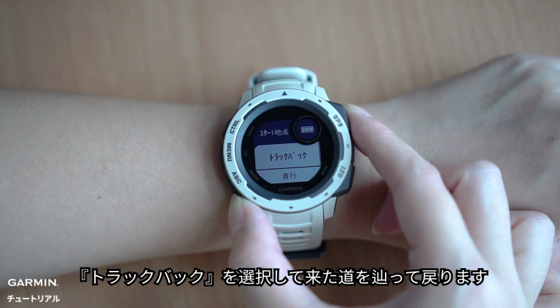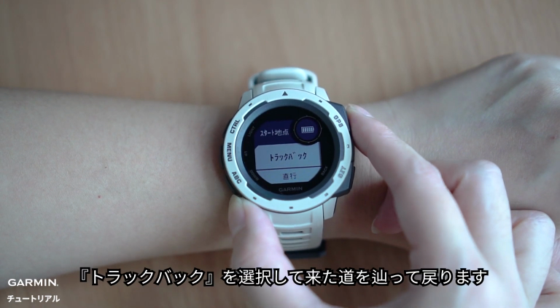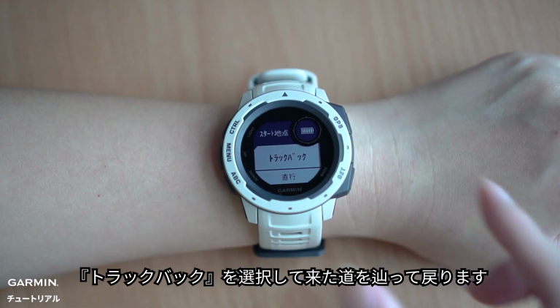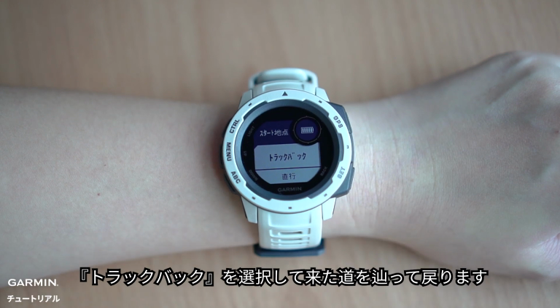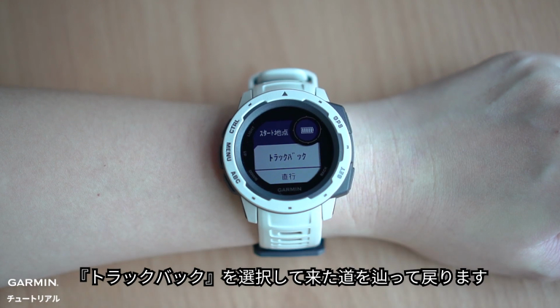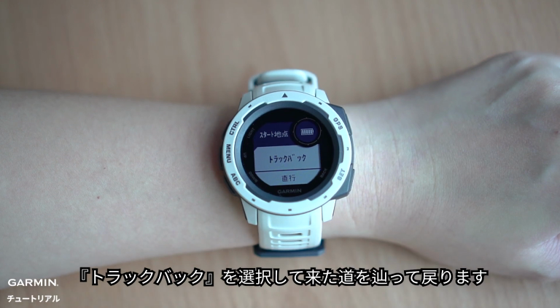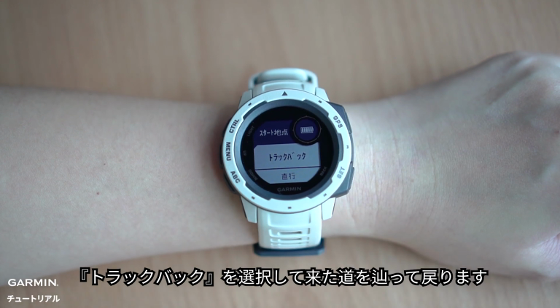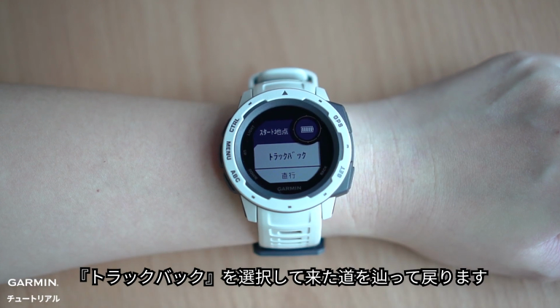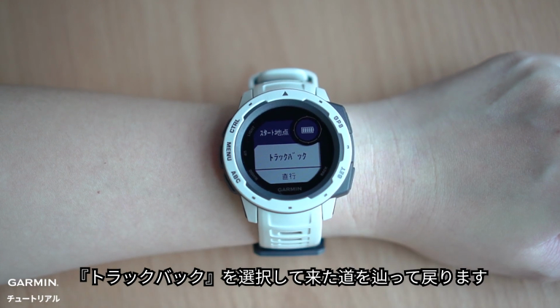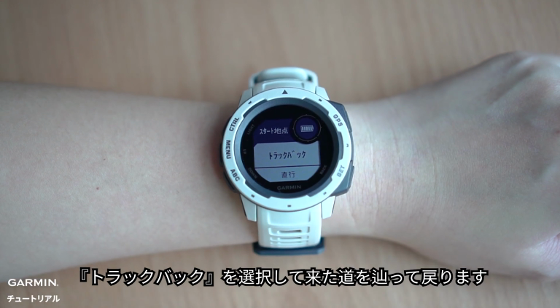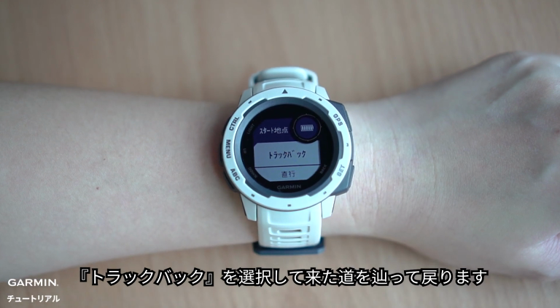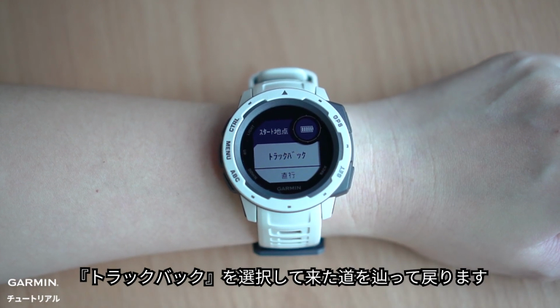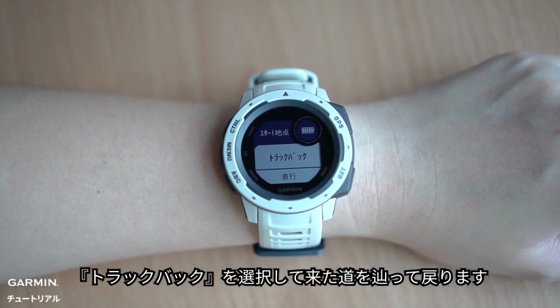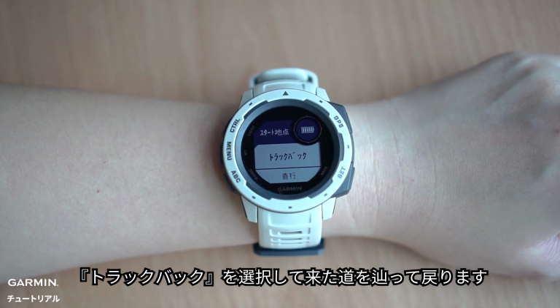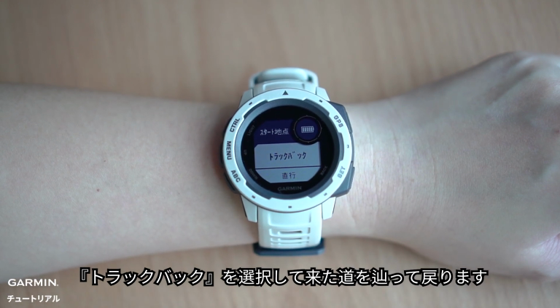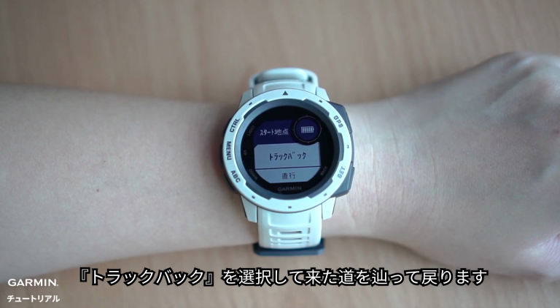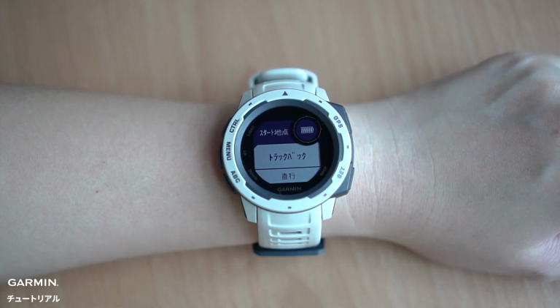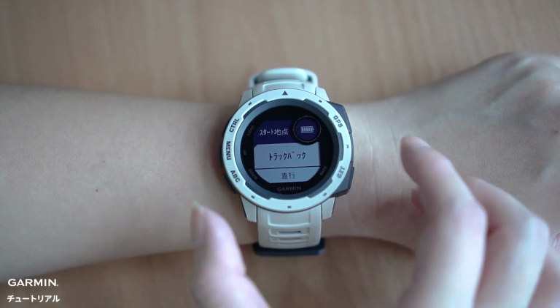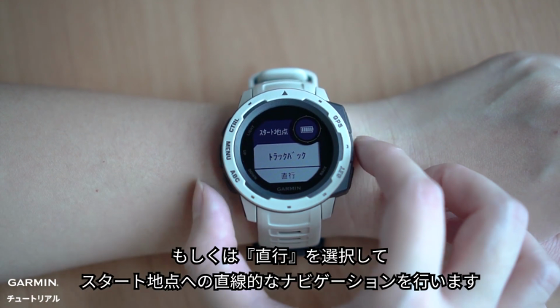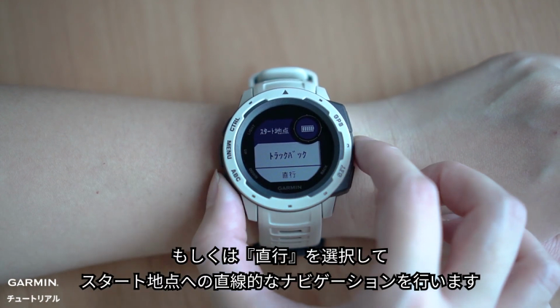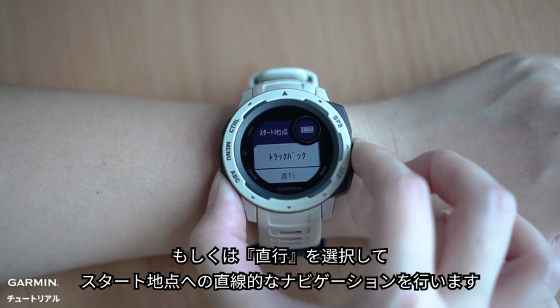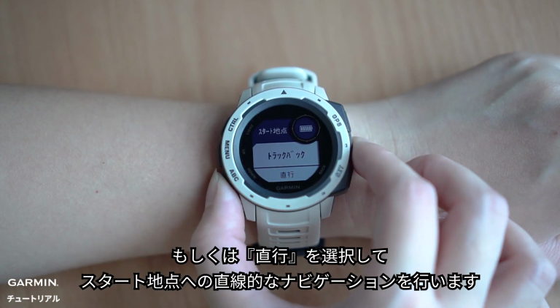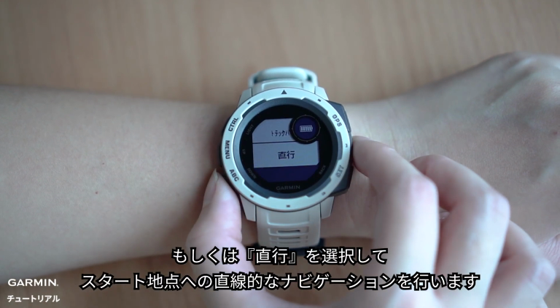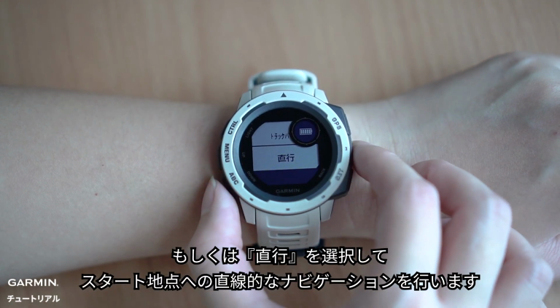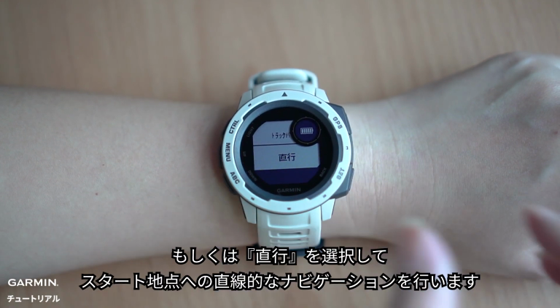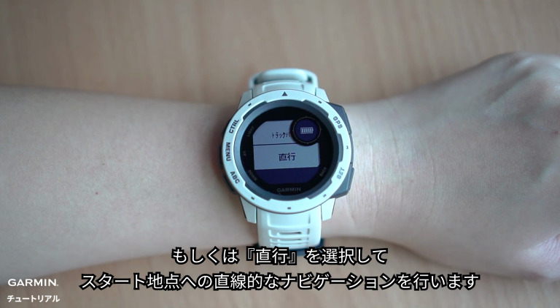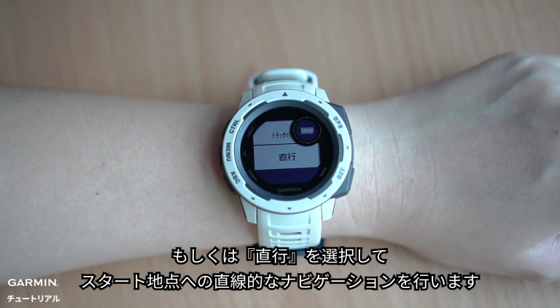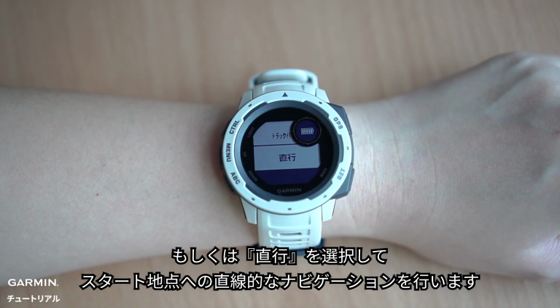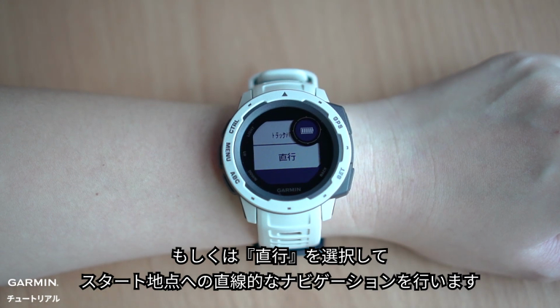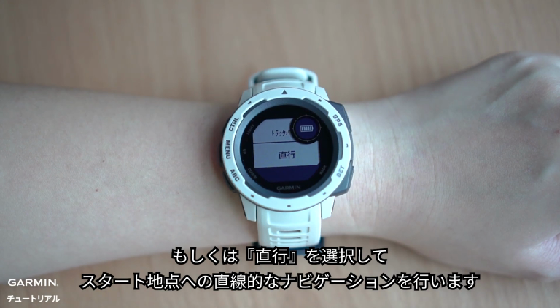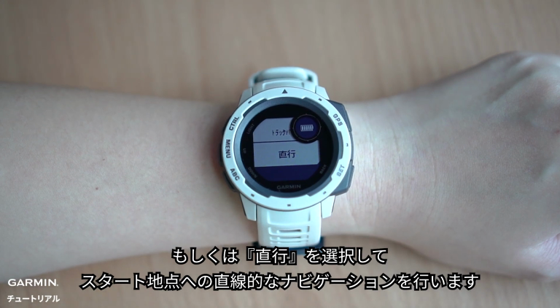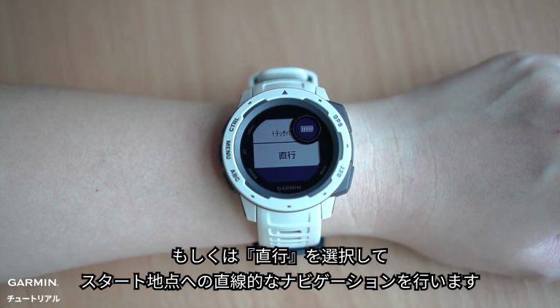Choose Track Back to retrace your path back the way you came, or select Straight Line to take the most direct route back.